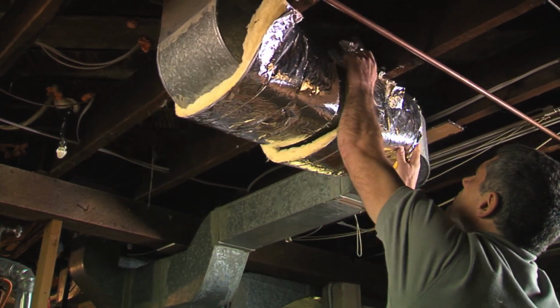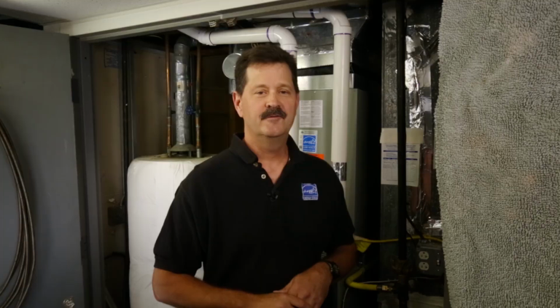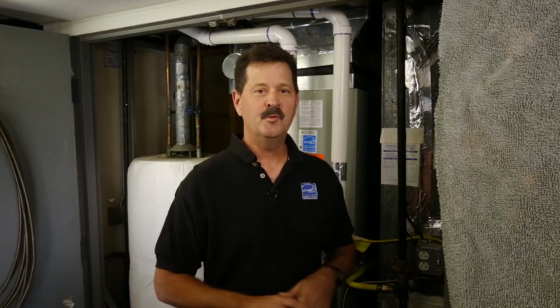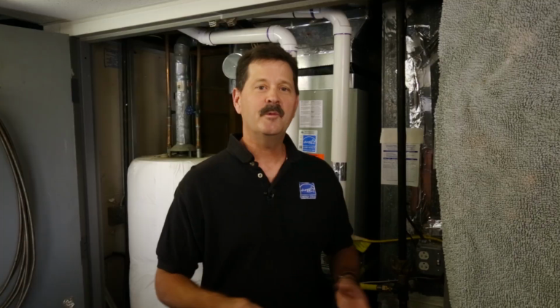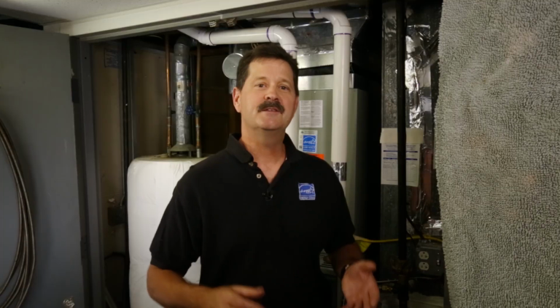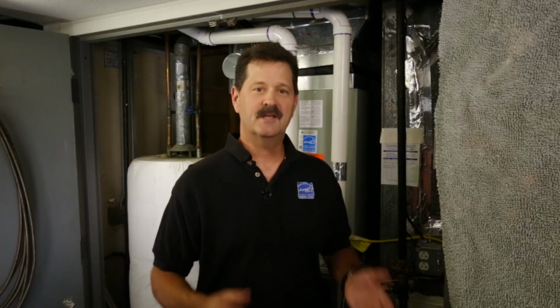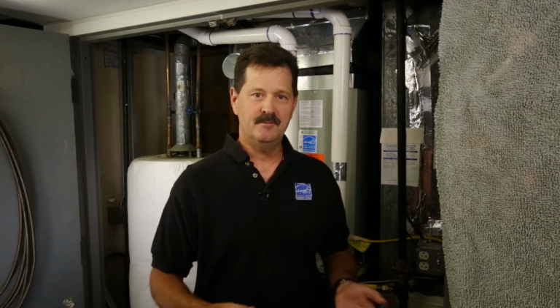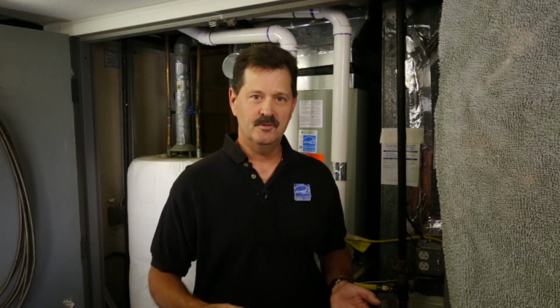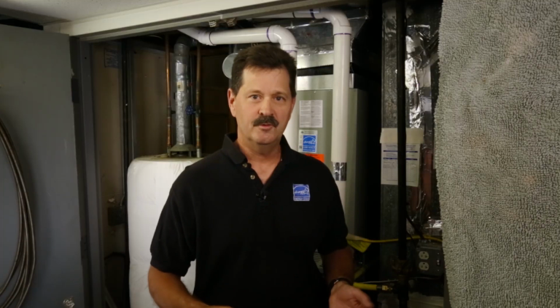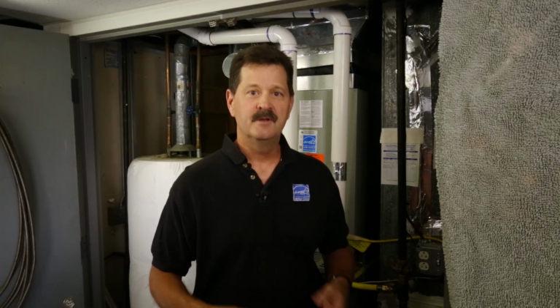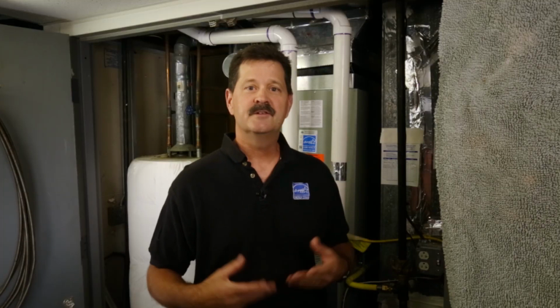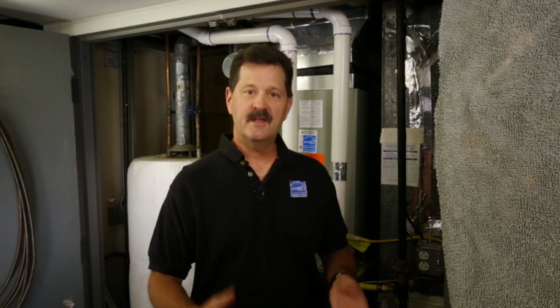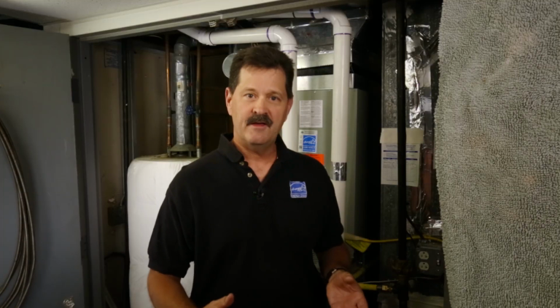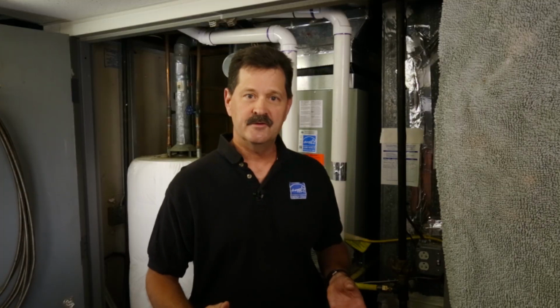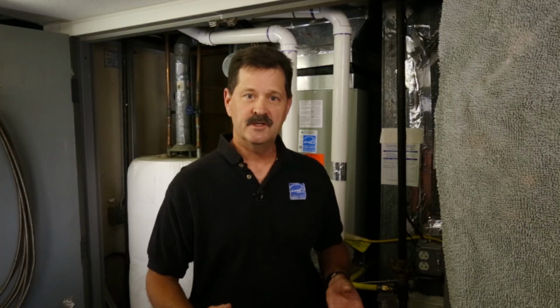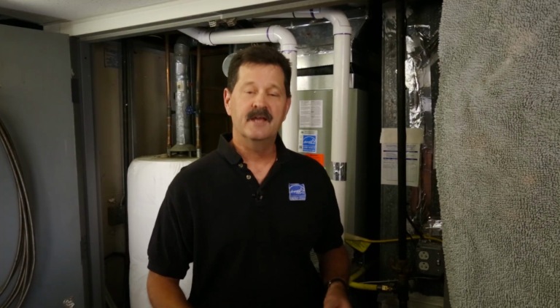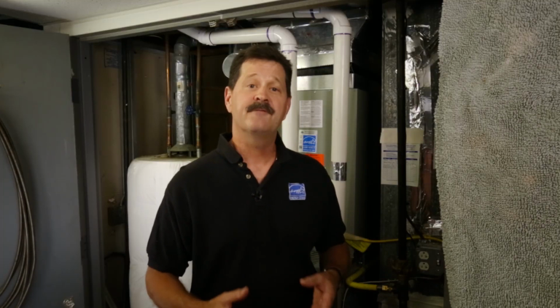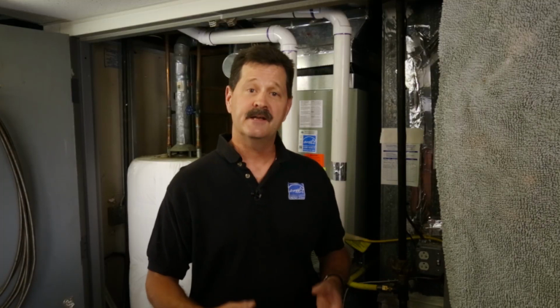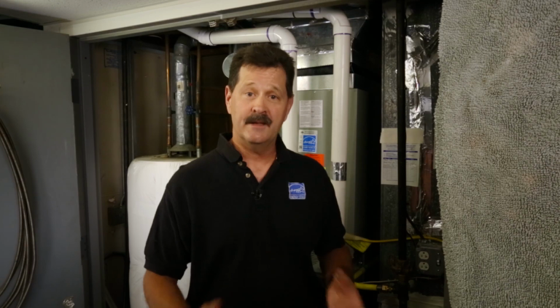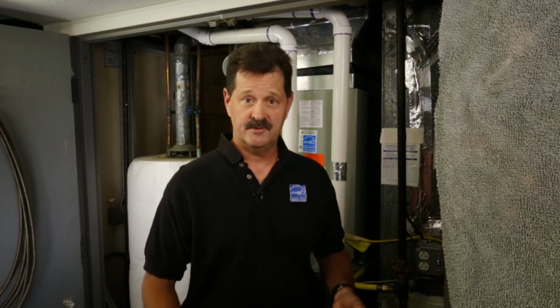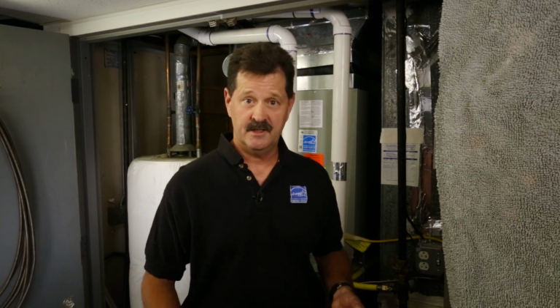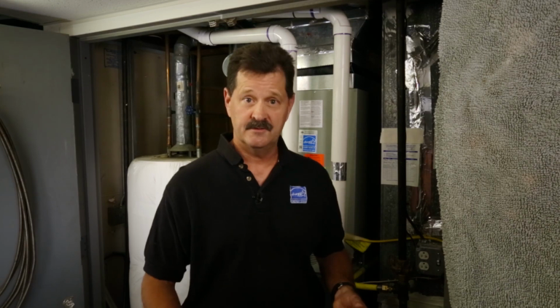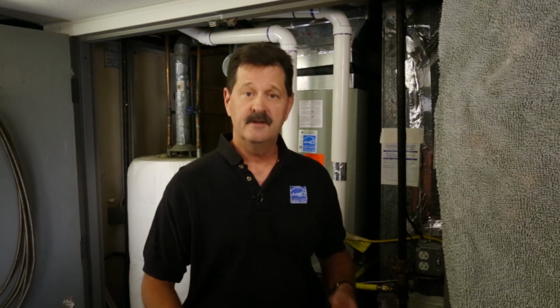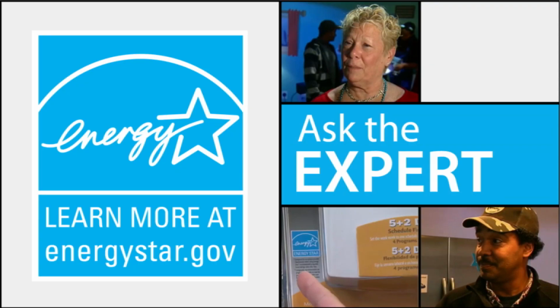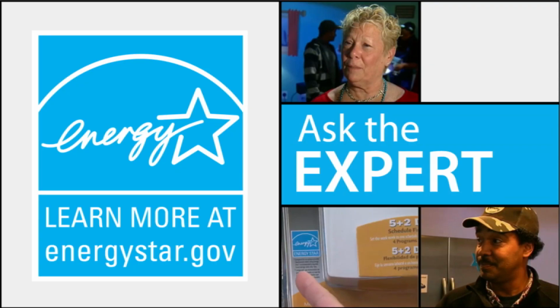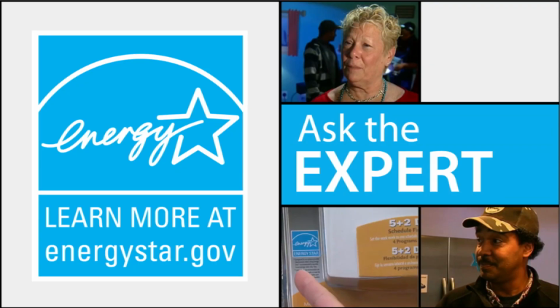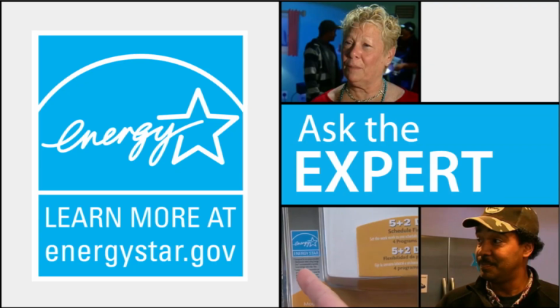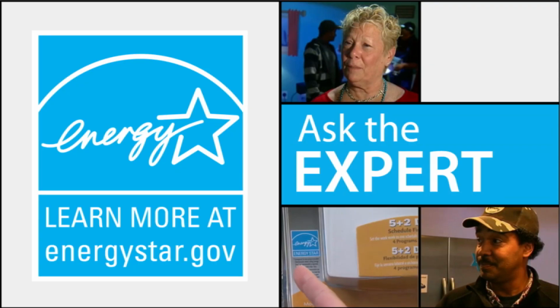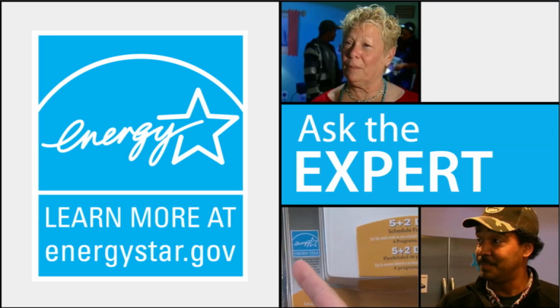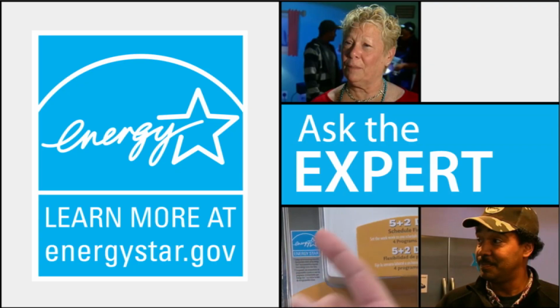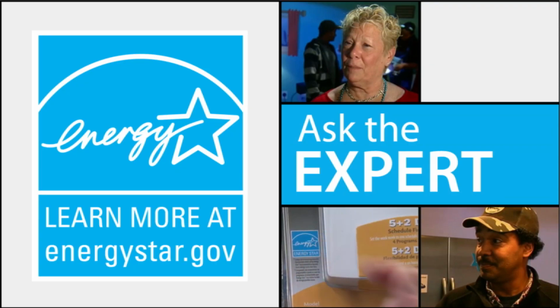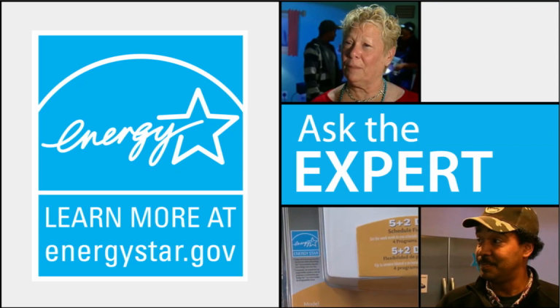For more ways to keep cool, save energy, and fight climate change, visit EnergyStar.gov.